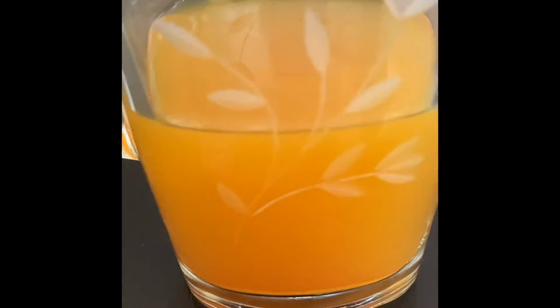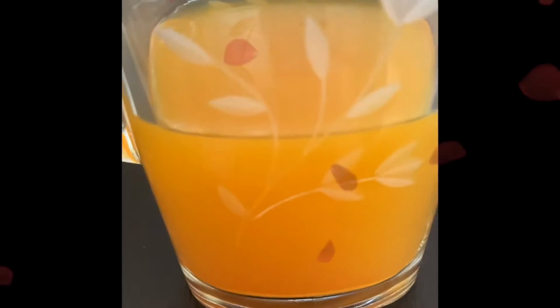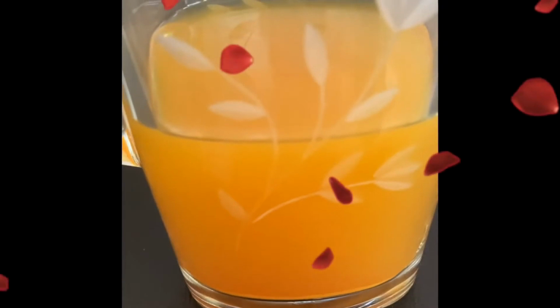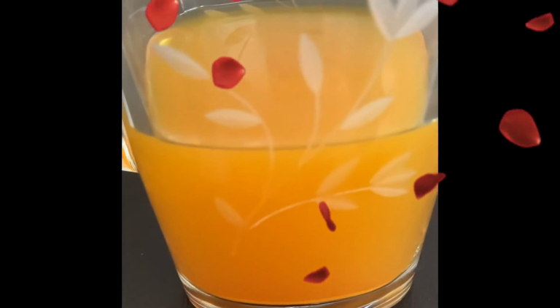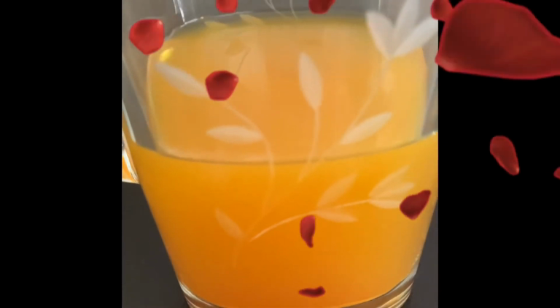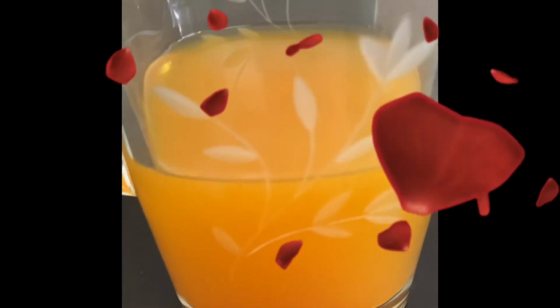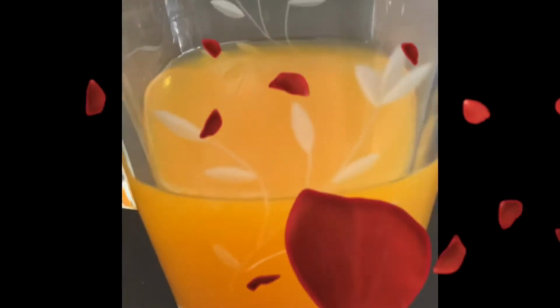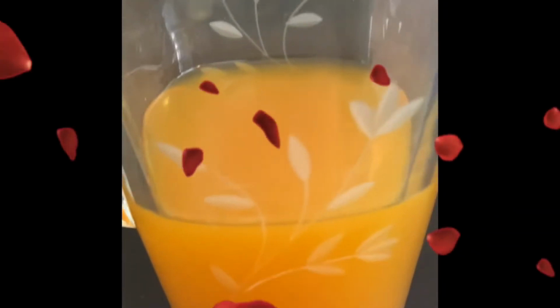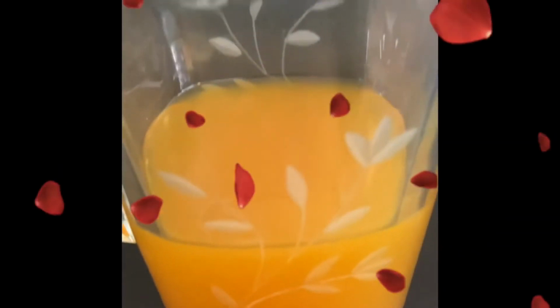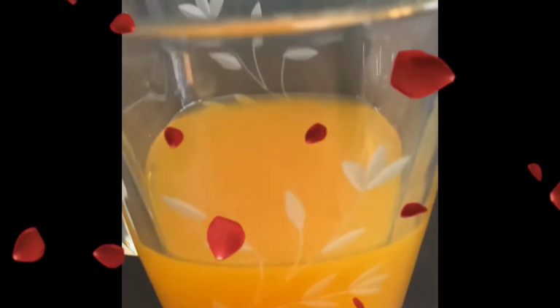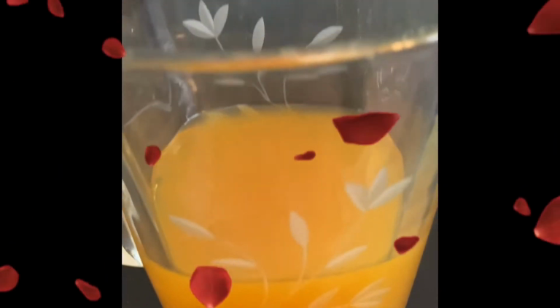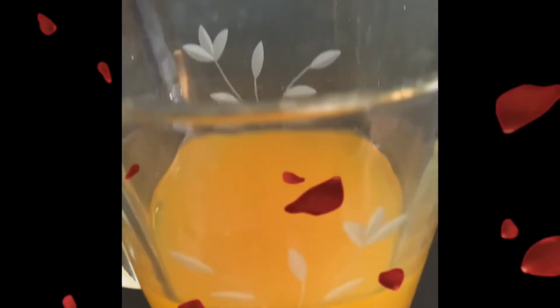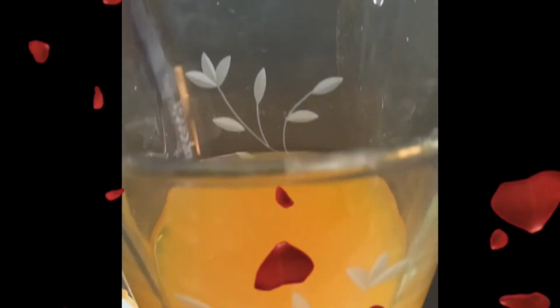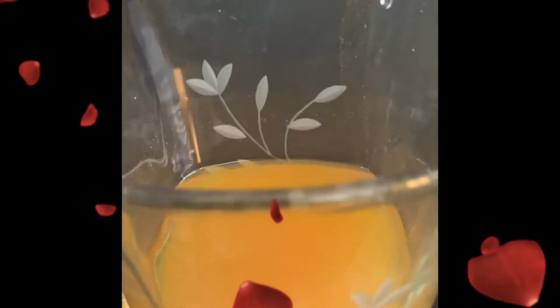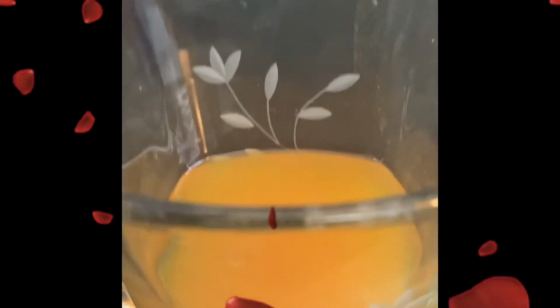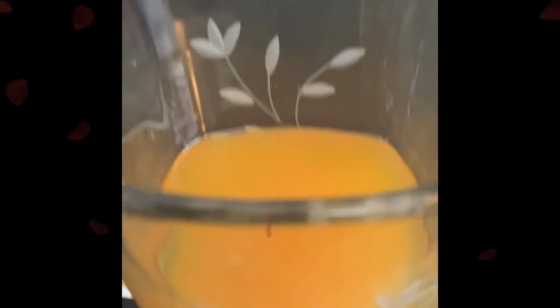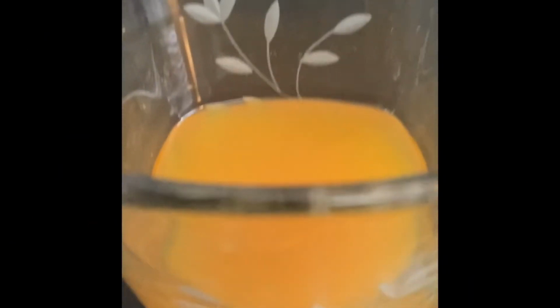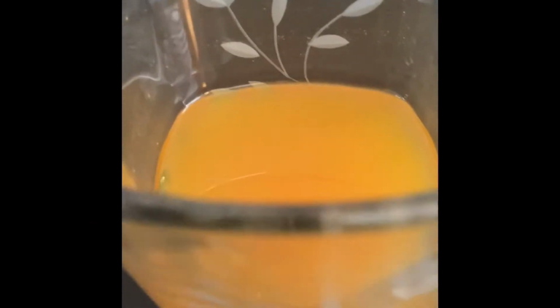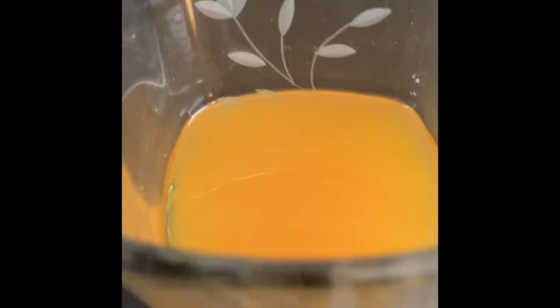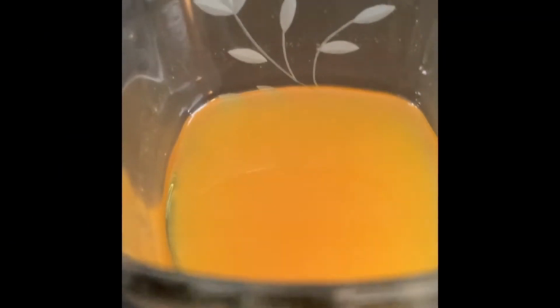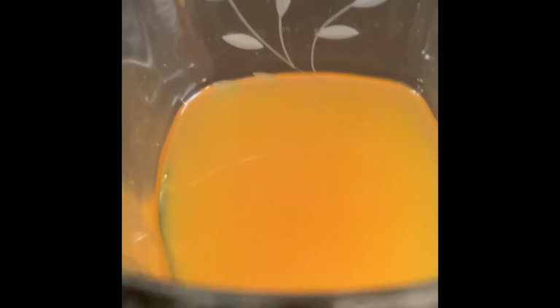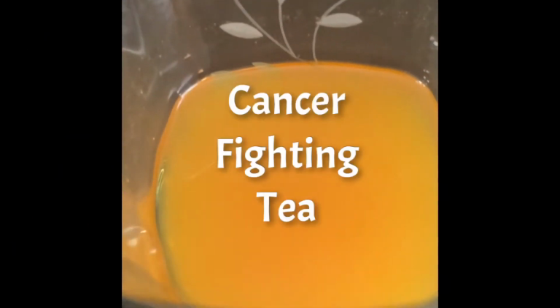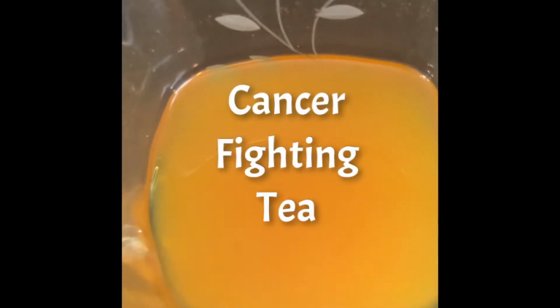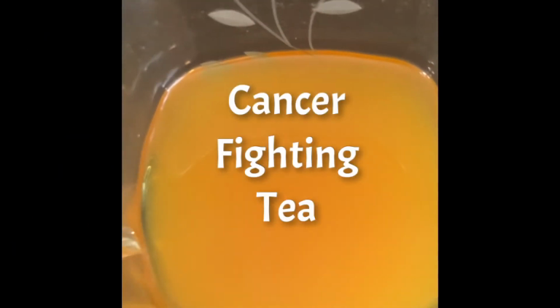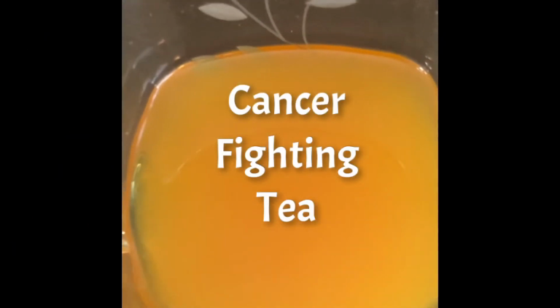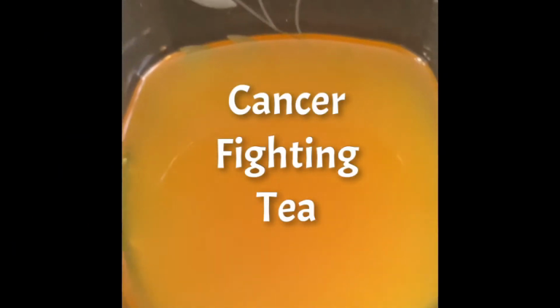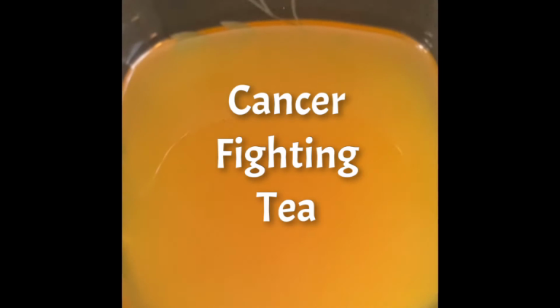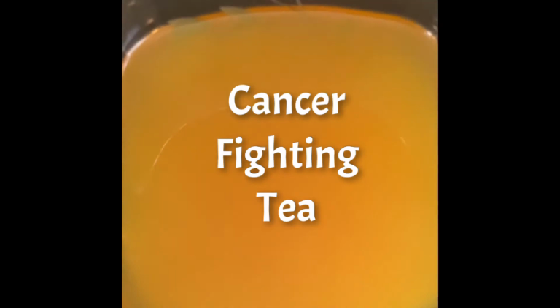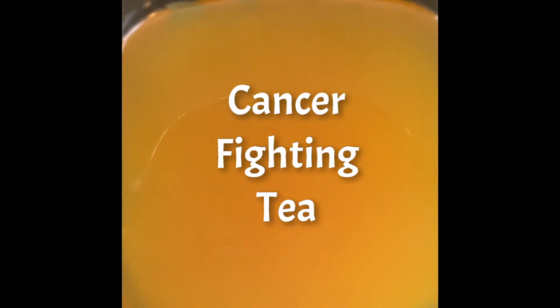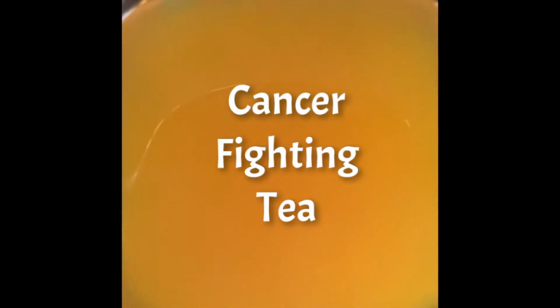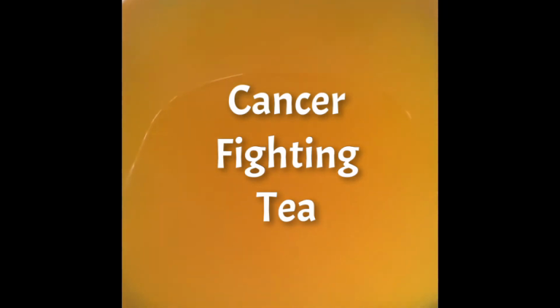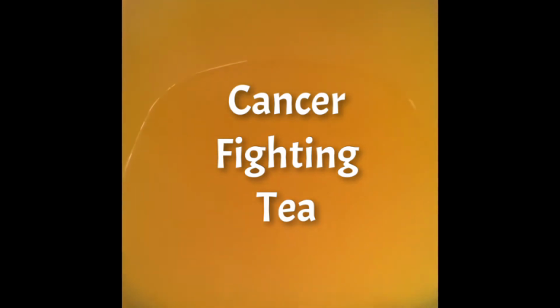Hi everyone, it's Latin Roses. If you want to learn how to make this cancer-fighting tea, then keep watching!